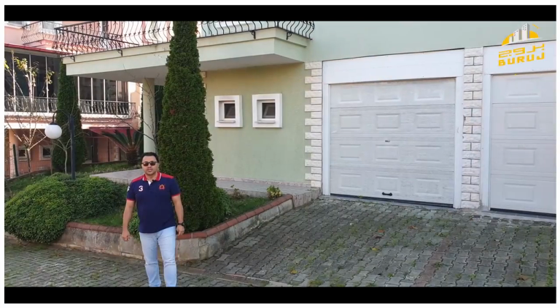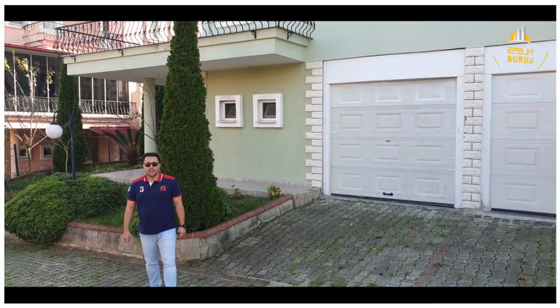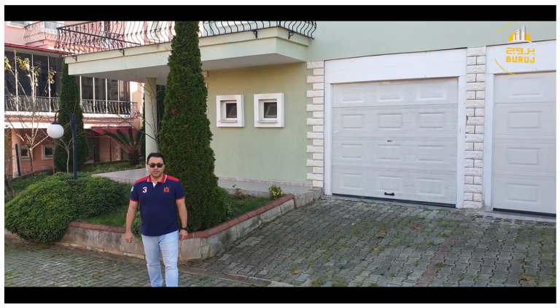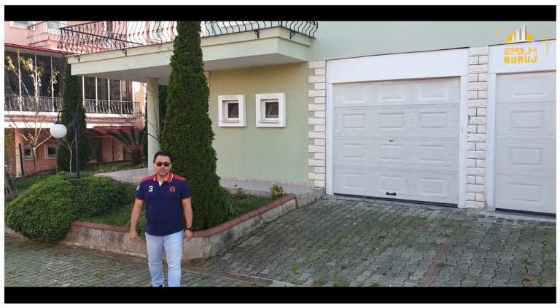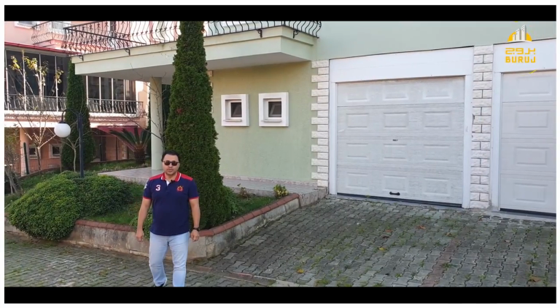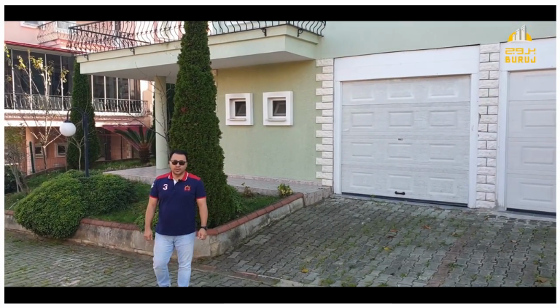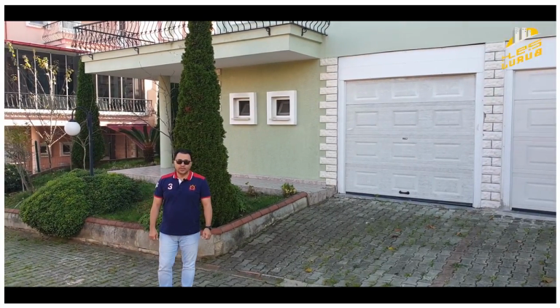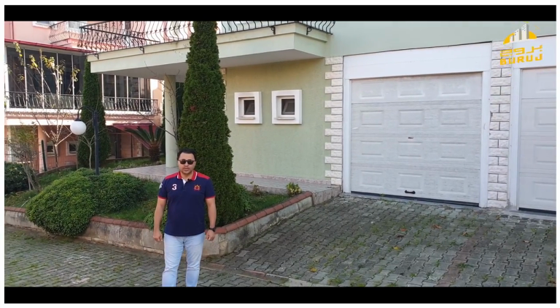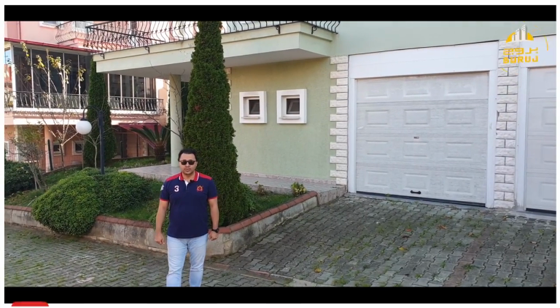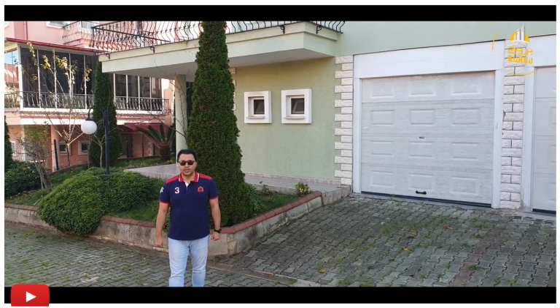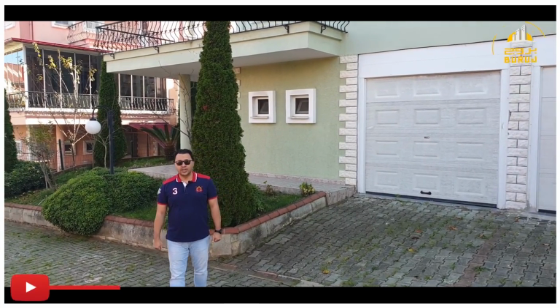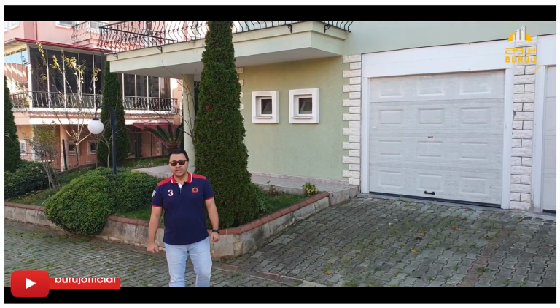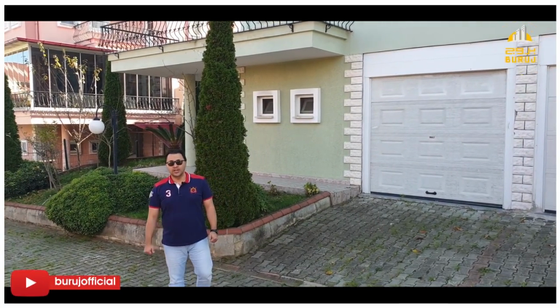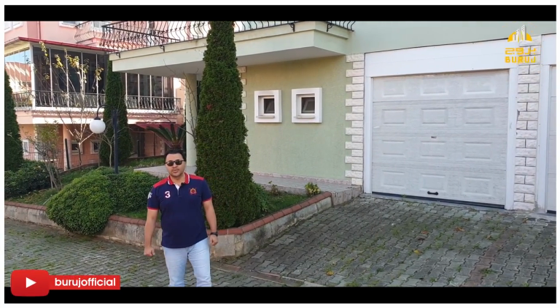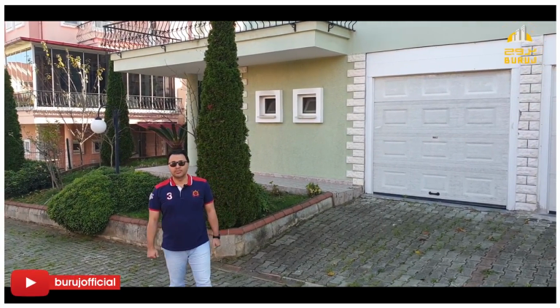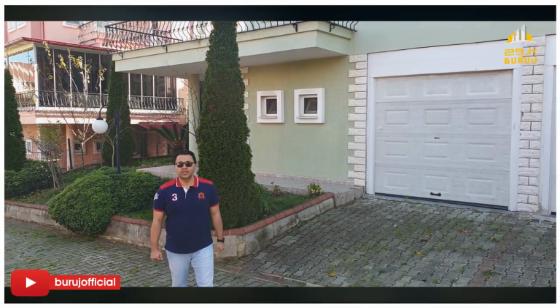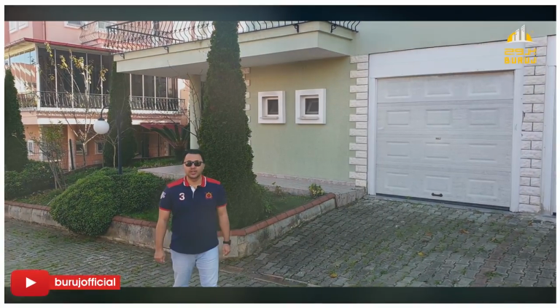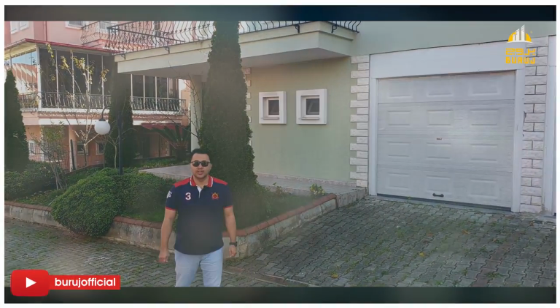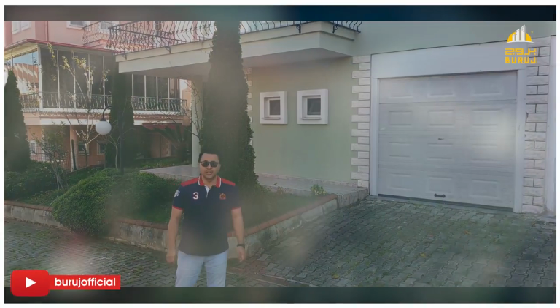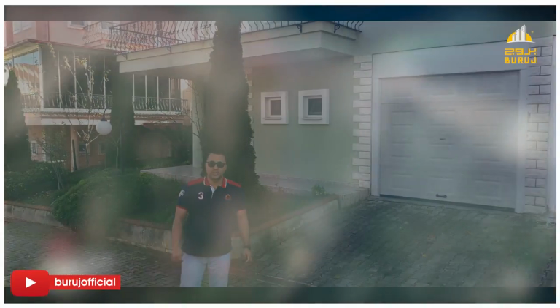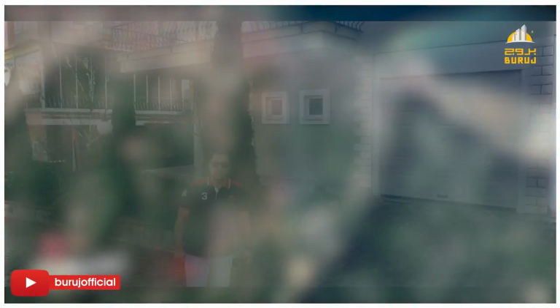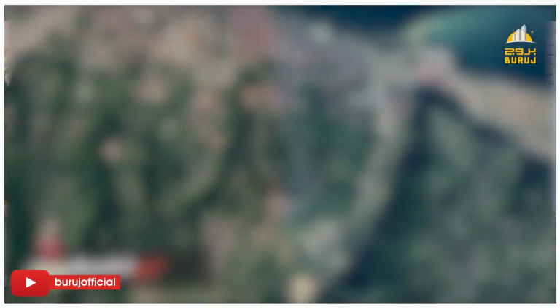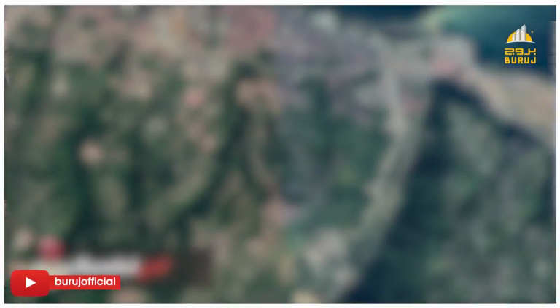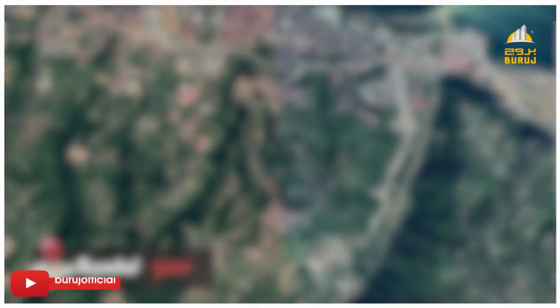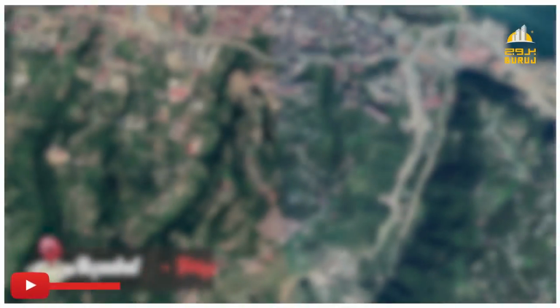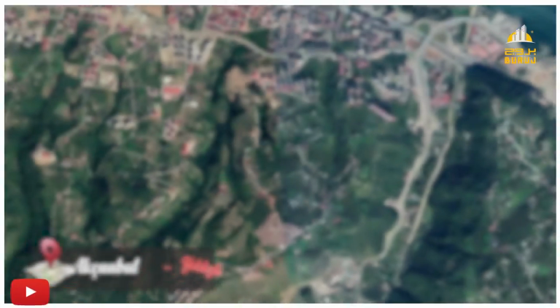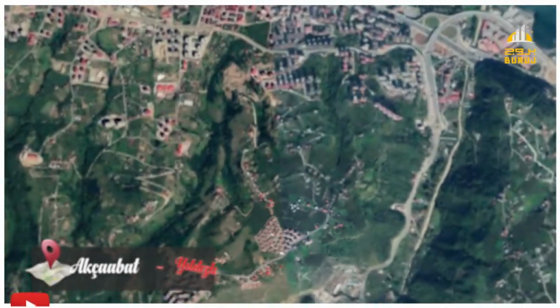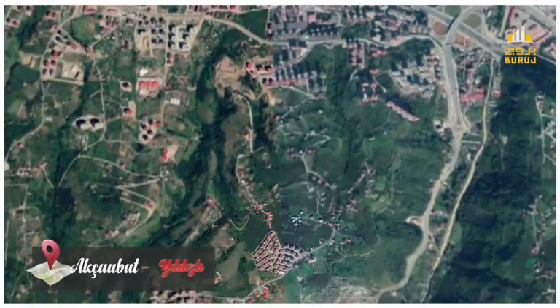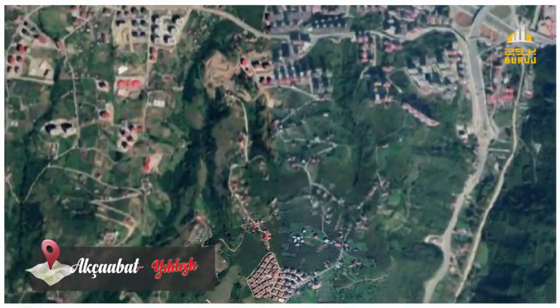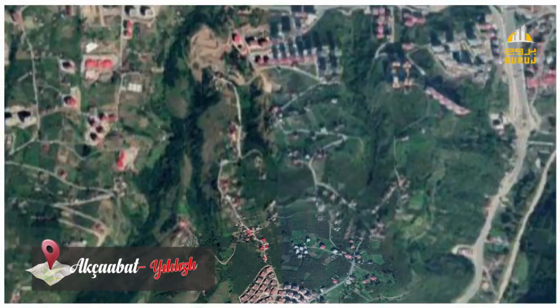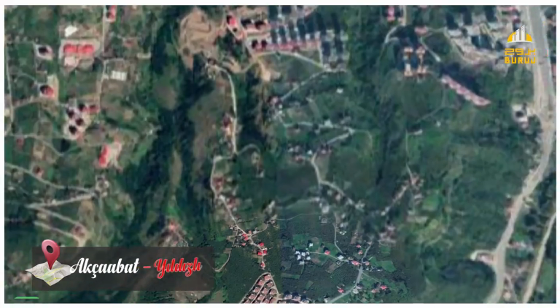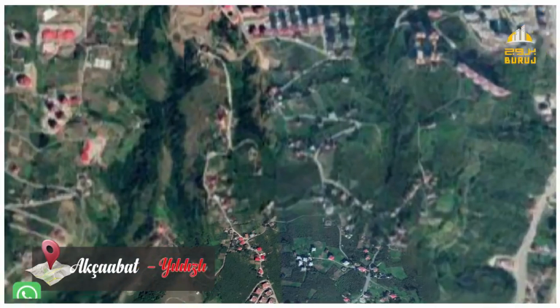Assalamu alaikum wa rahmatullahi wa barakatuh. We are now in Yildizli, Akshabat.